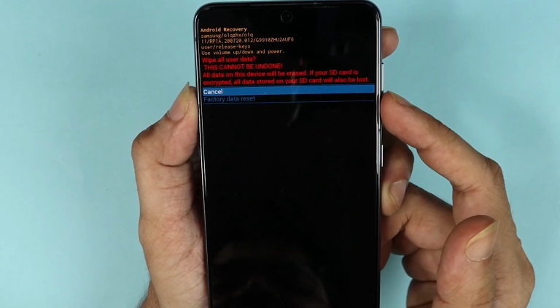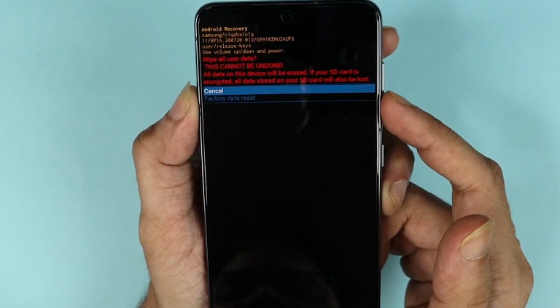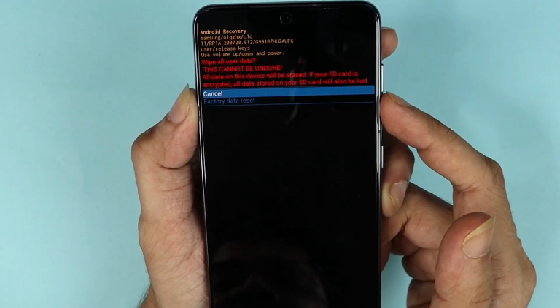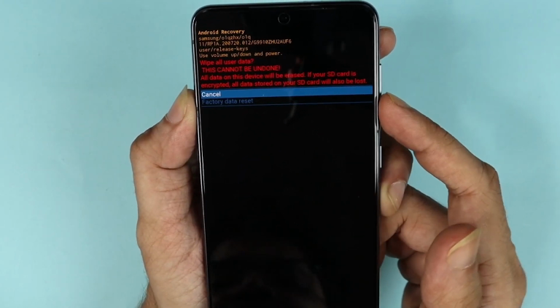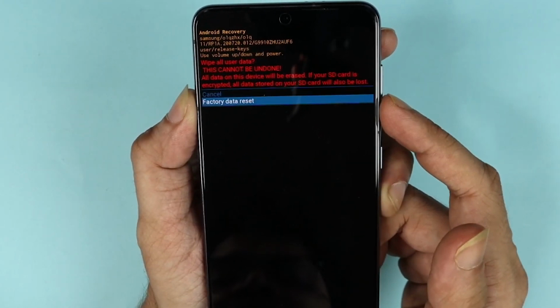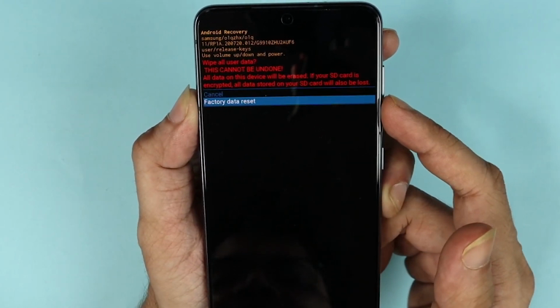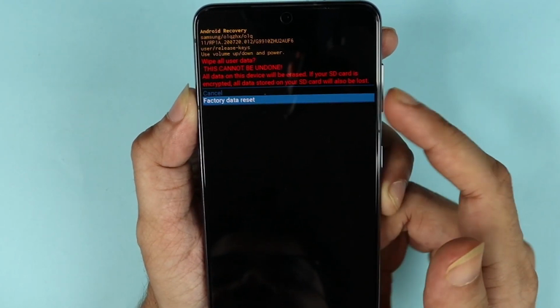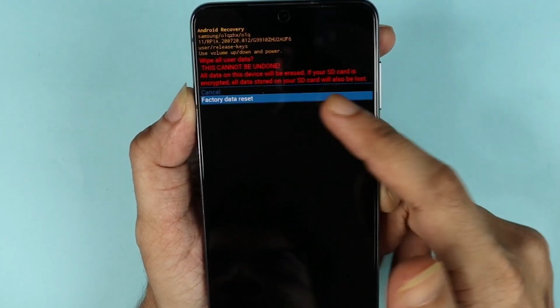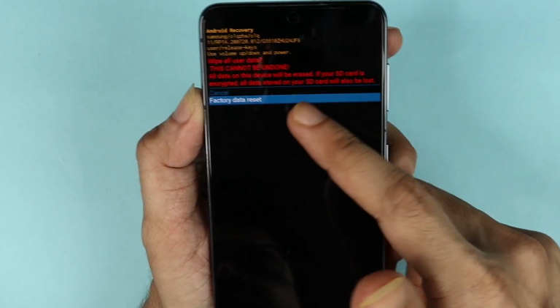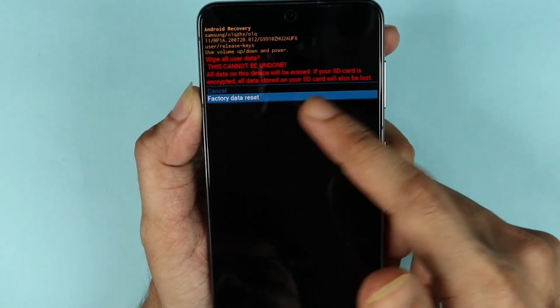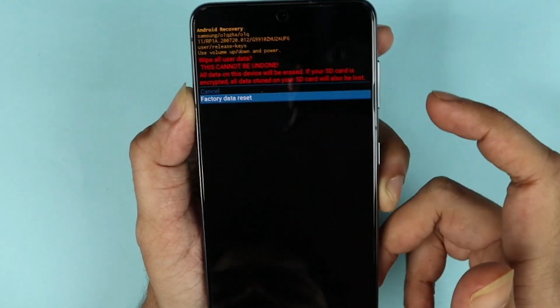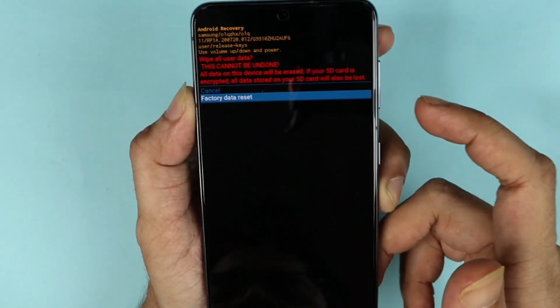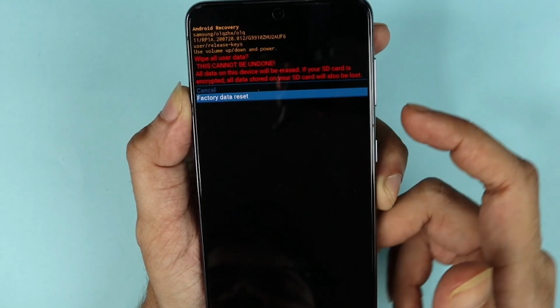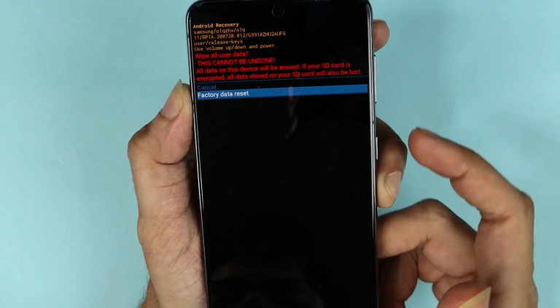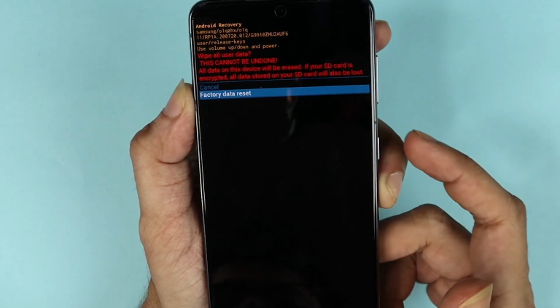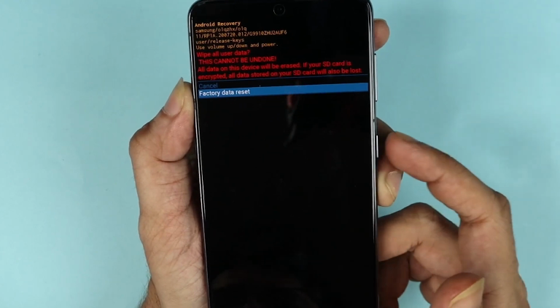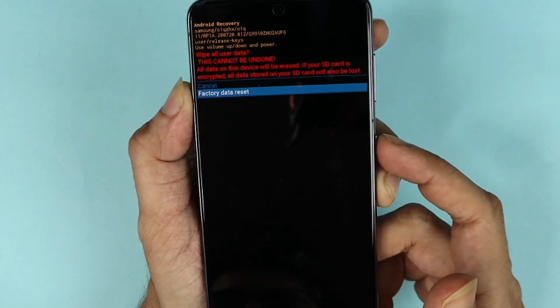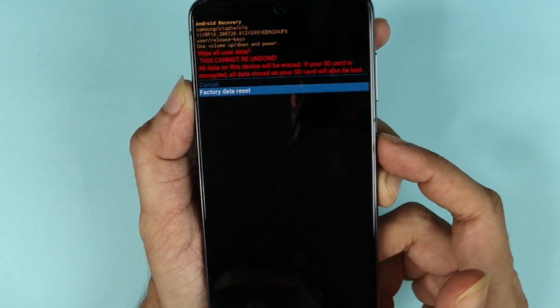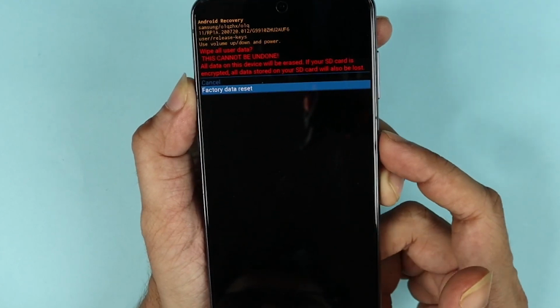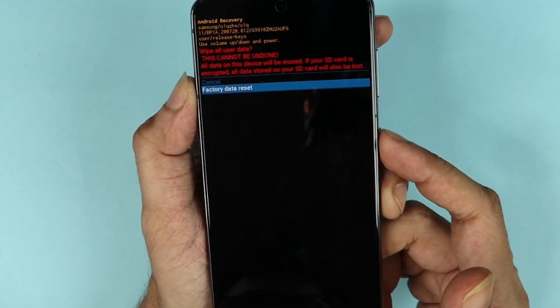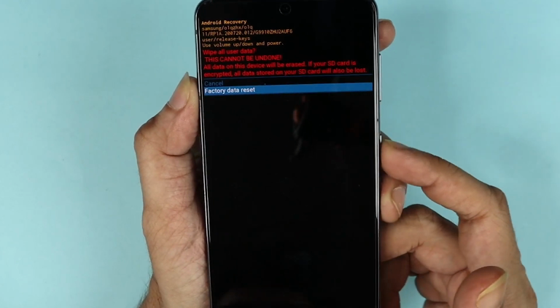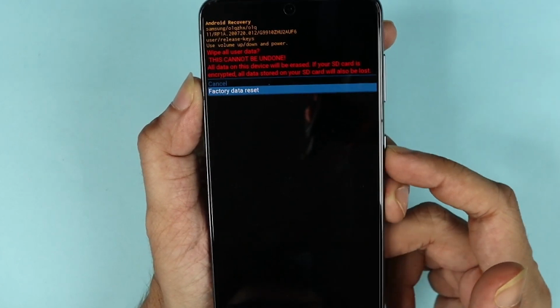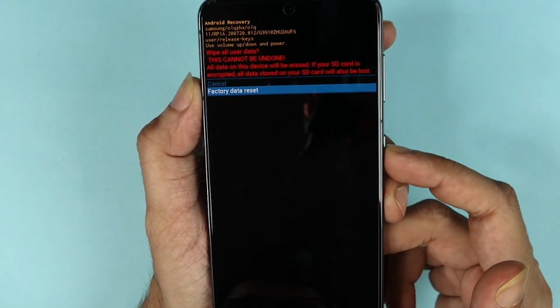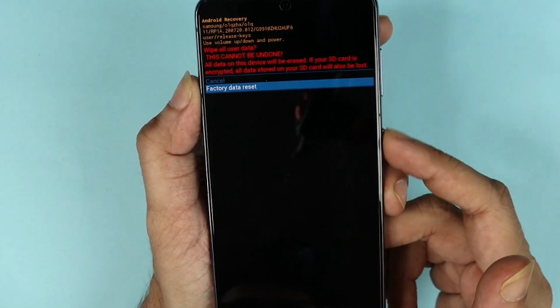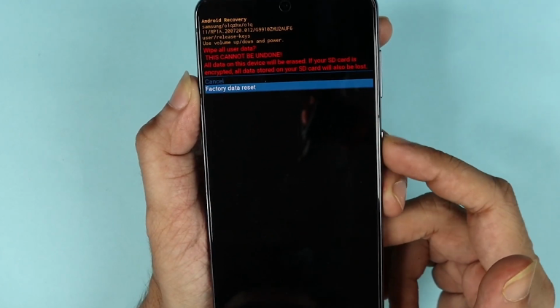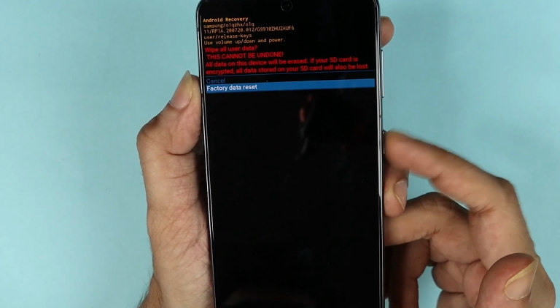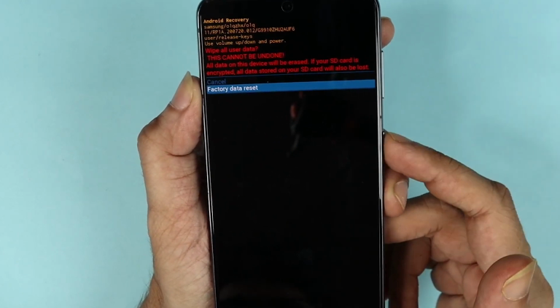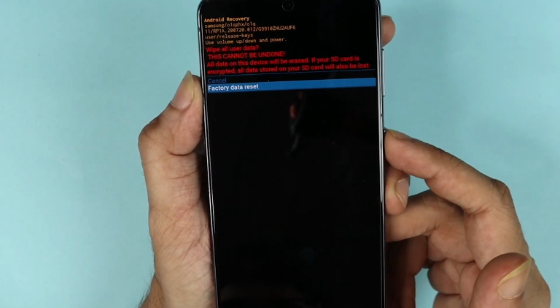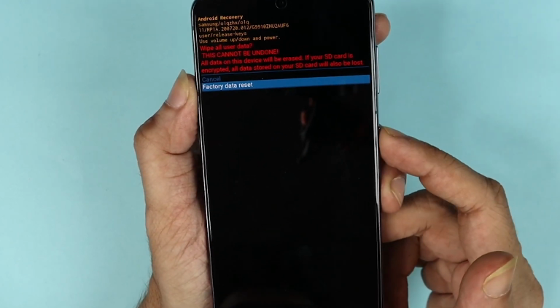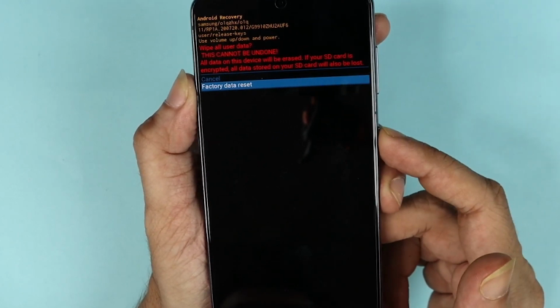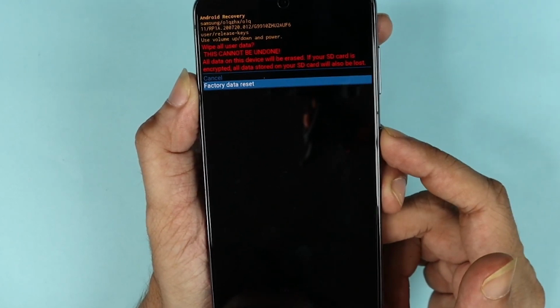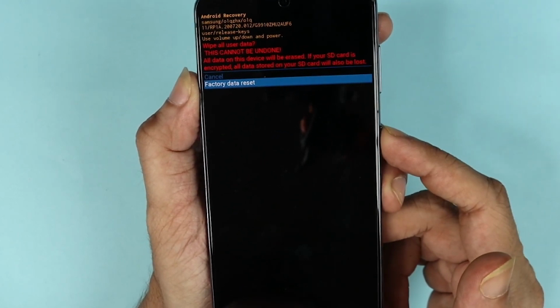Then use the volume down button to select 'Factory Data Reset', and then press the power button to select it.